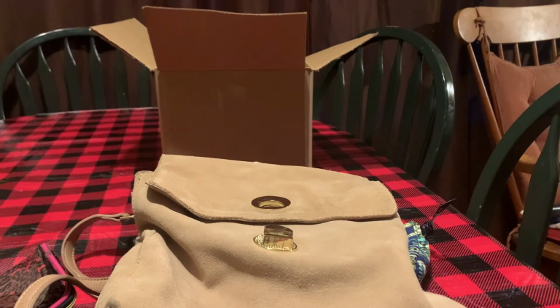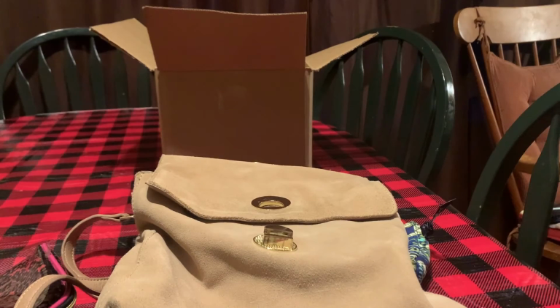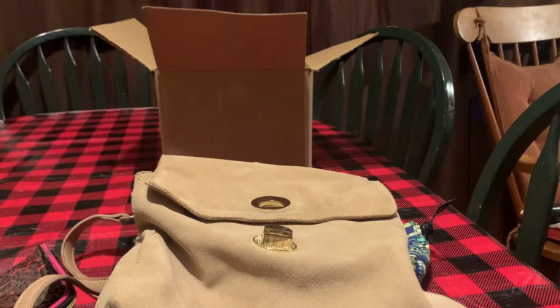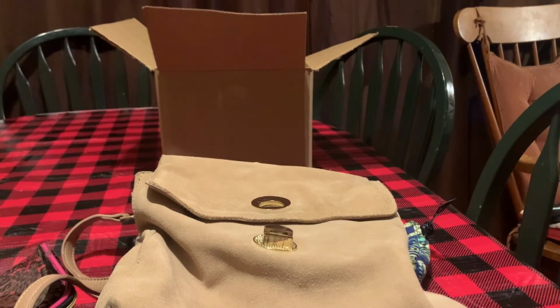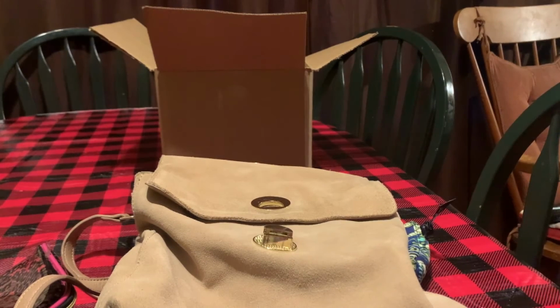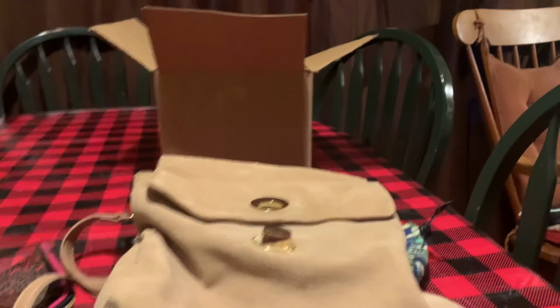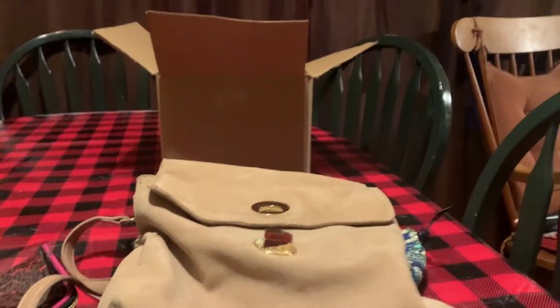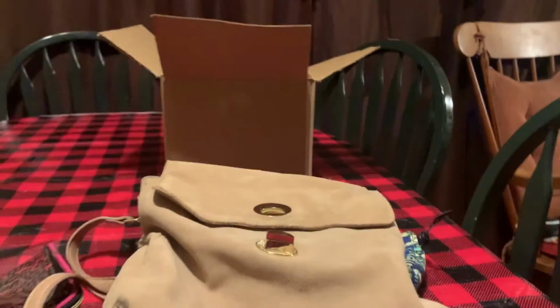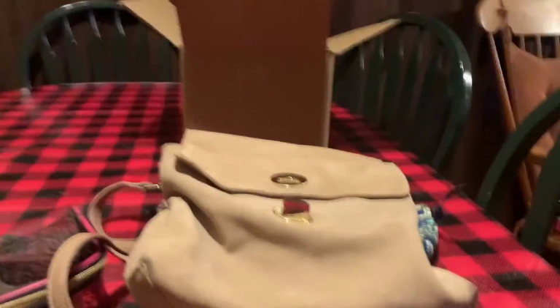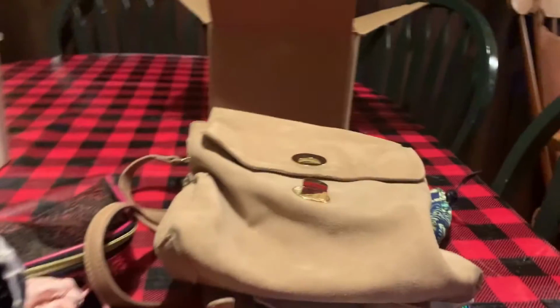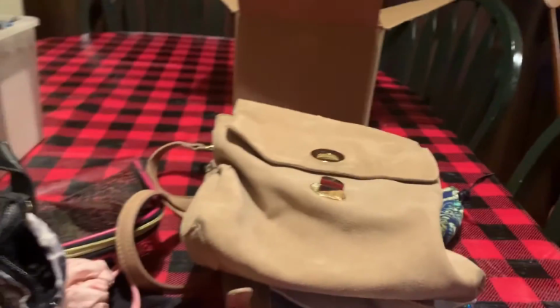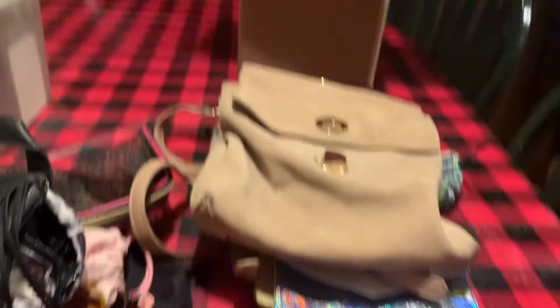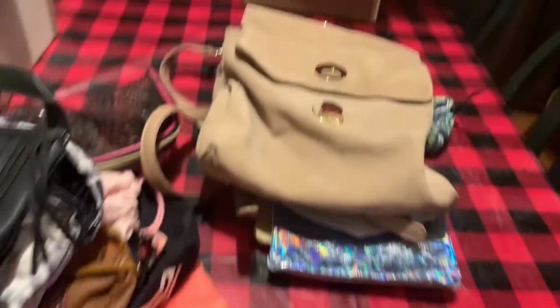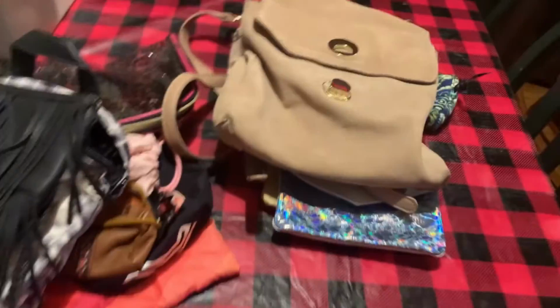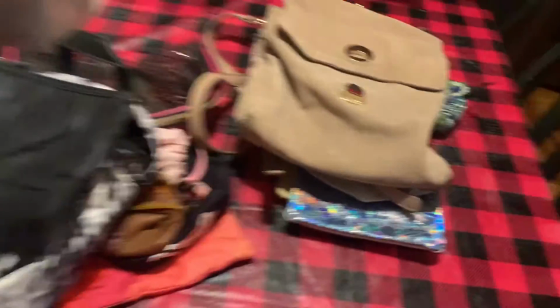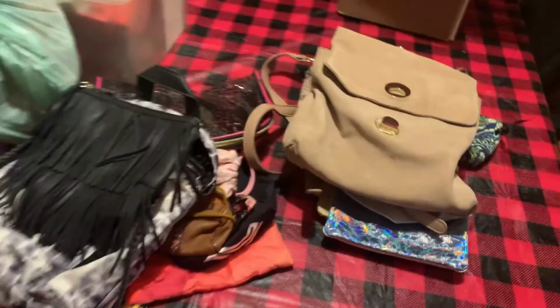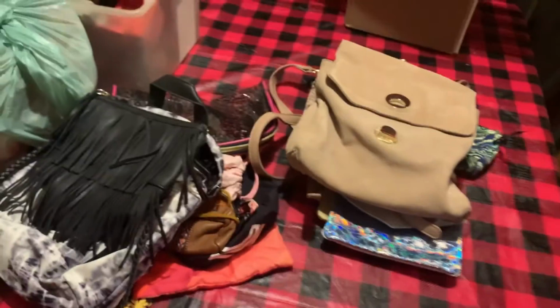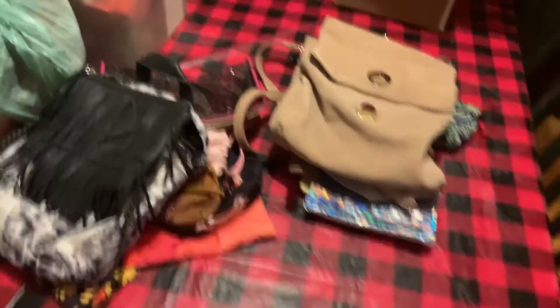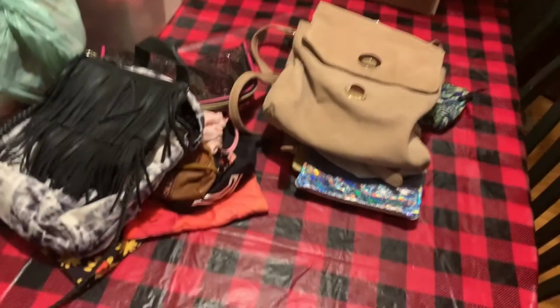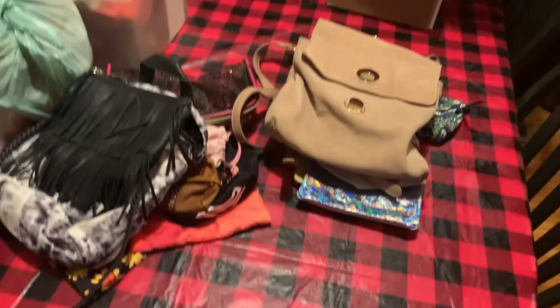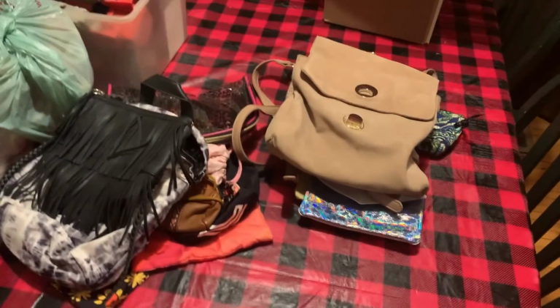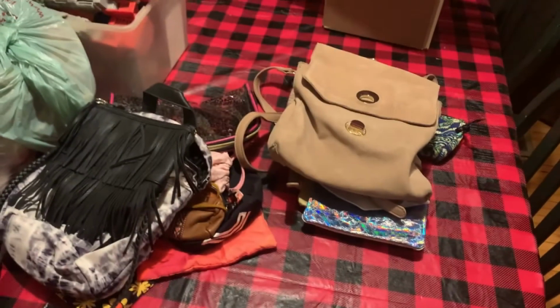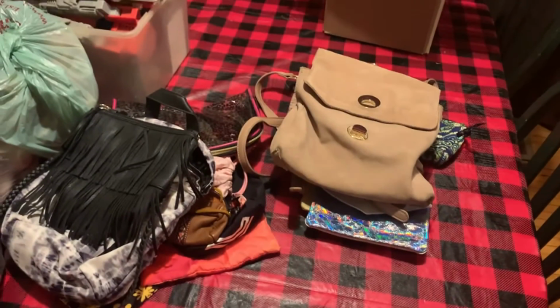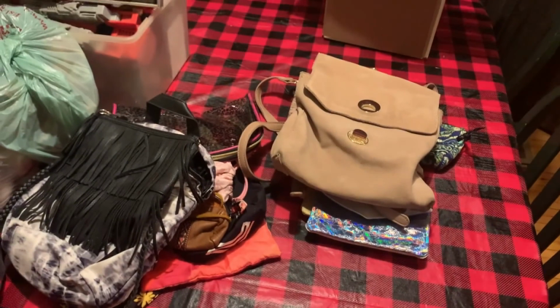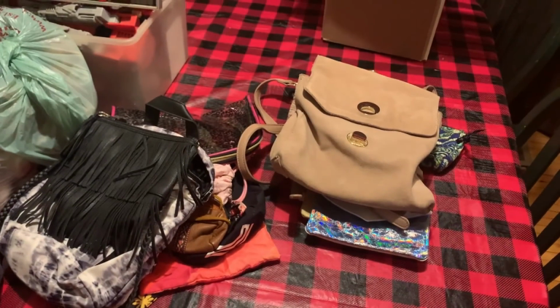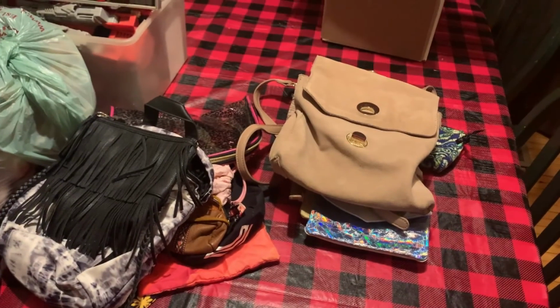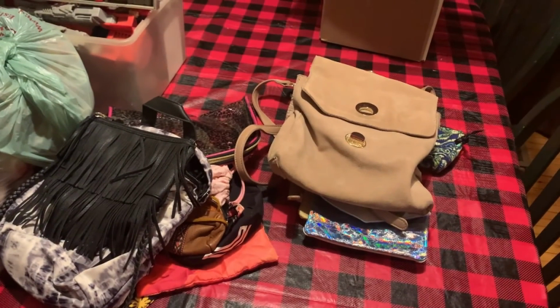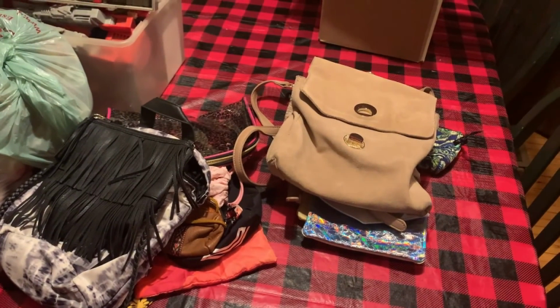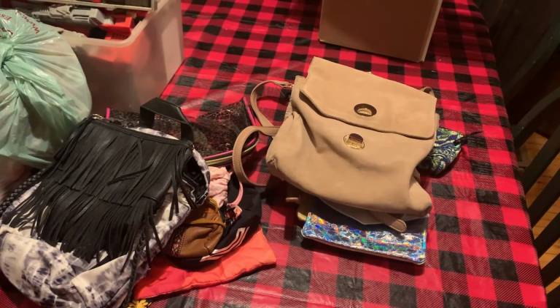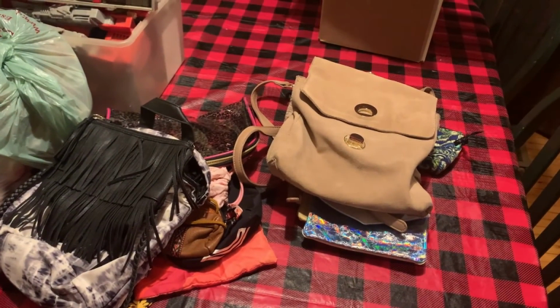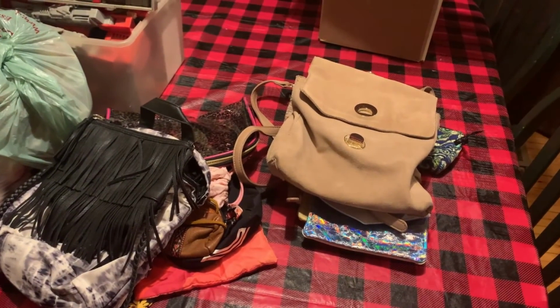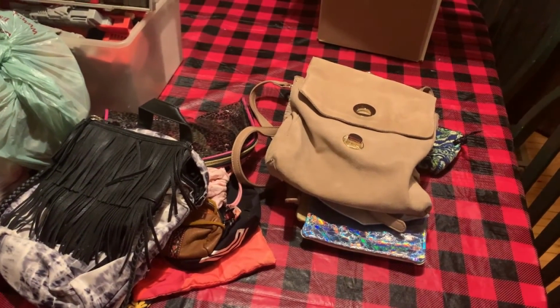That's a lot of purses and bags. Thanks for watching.